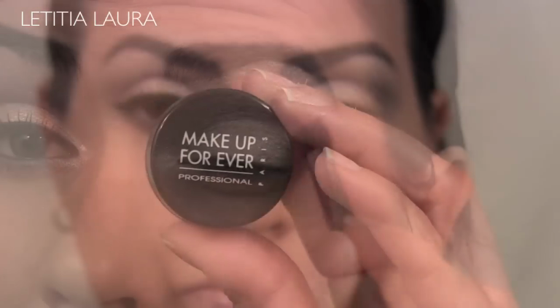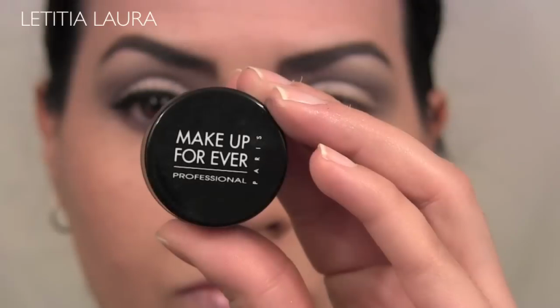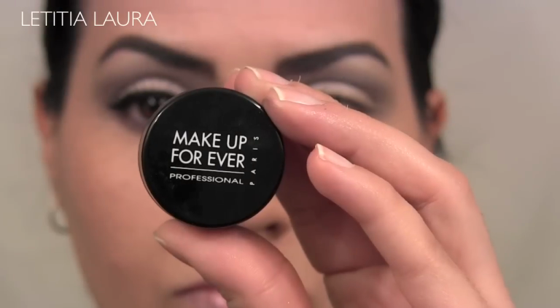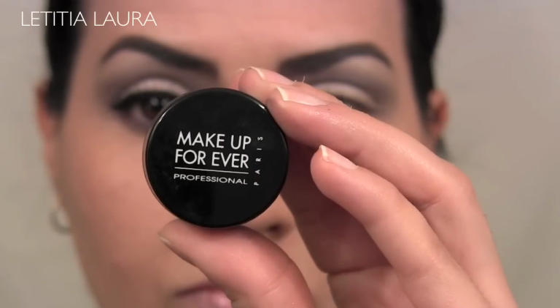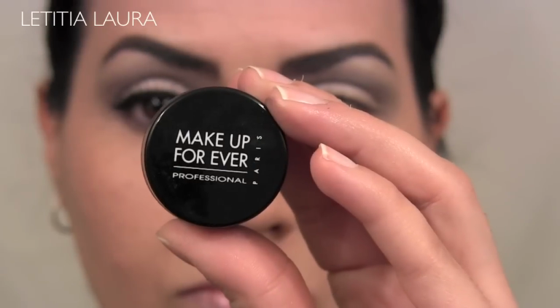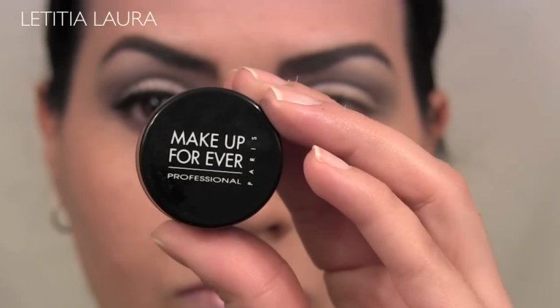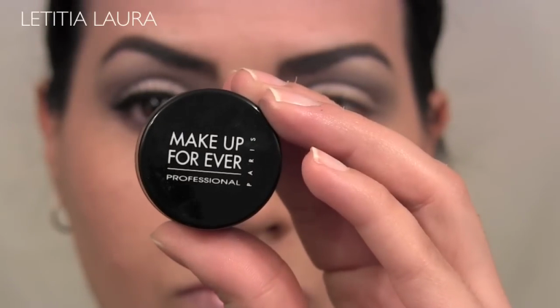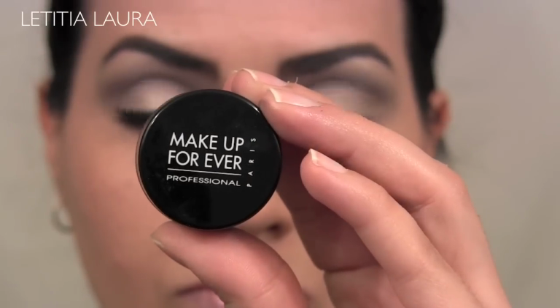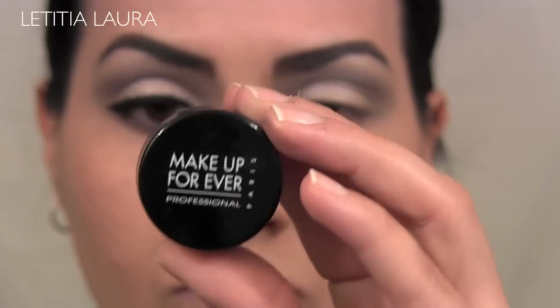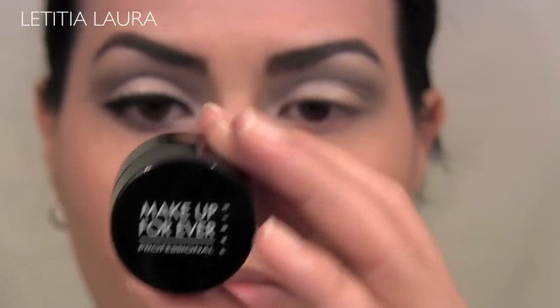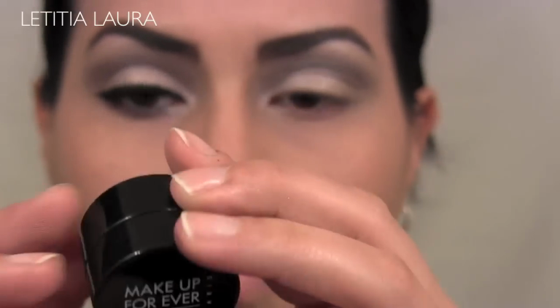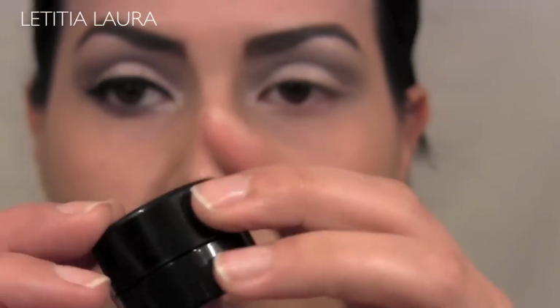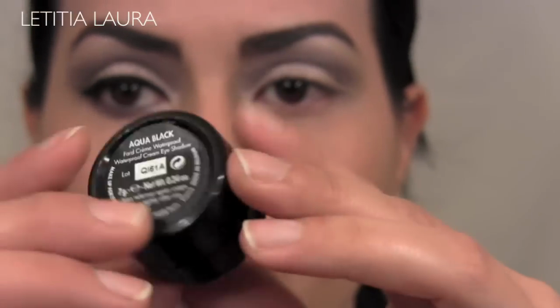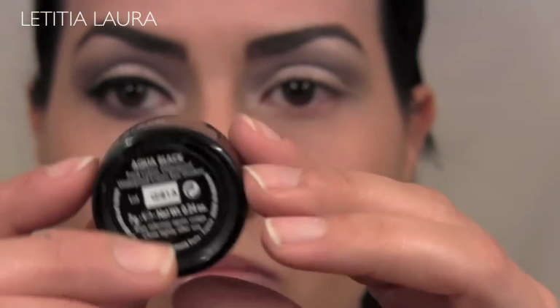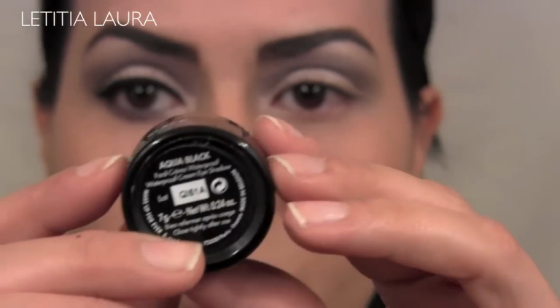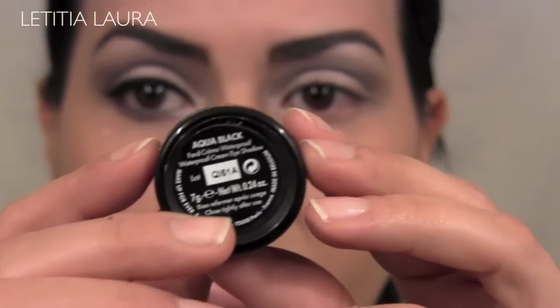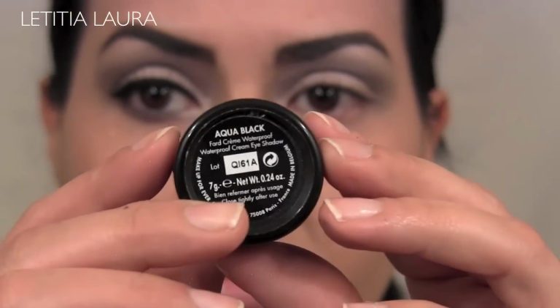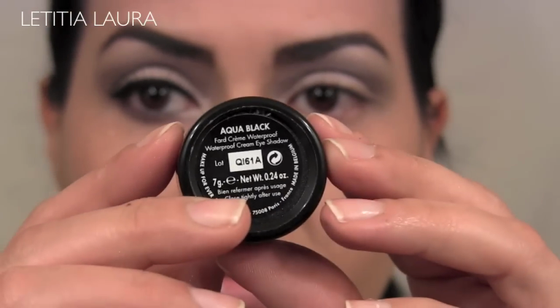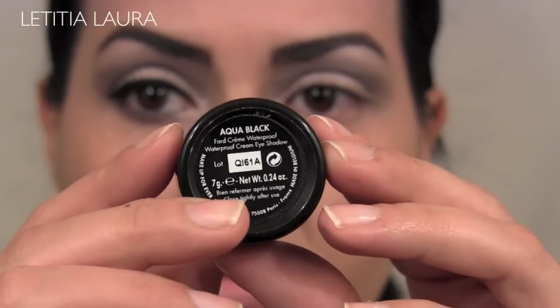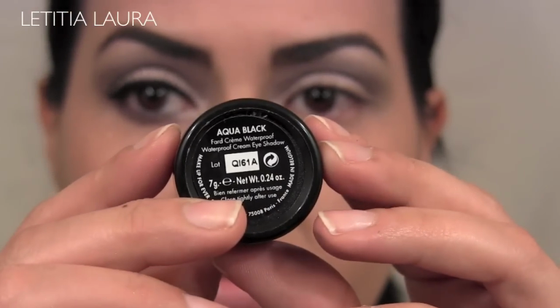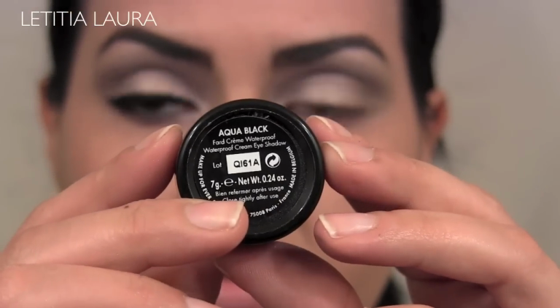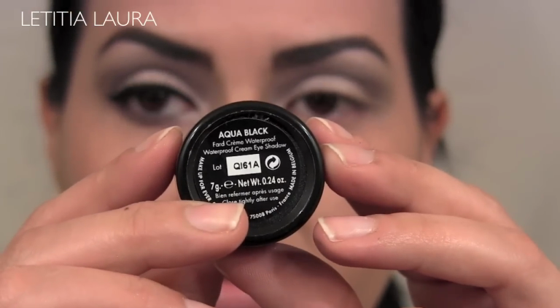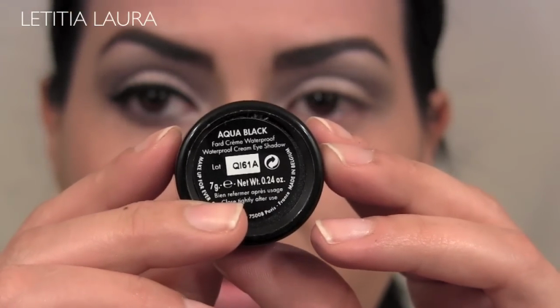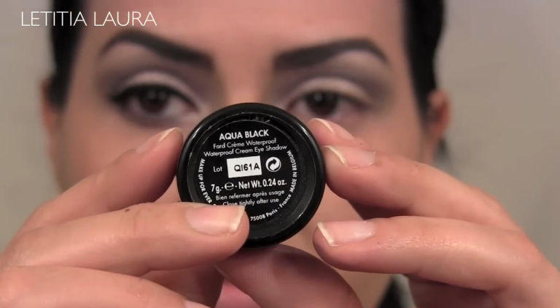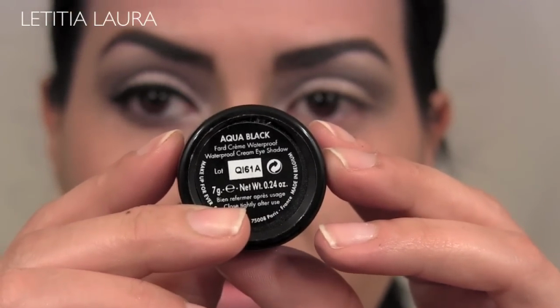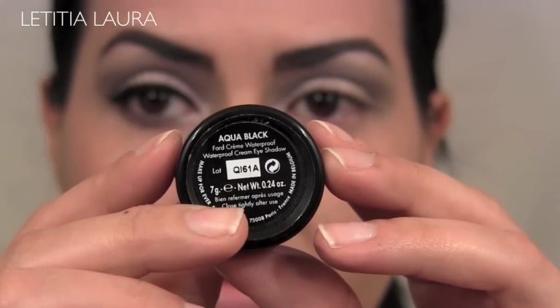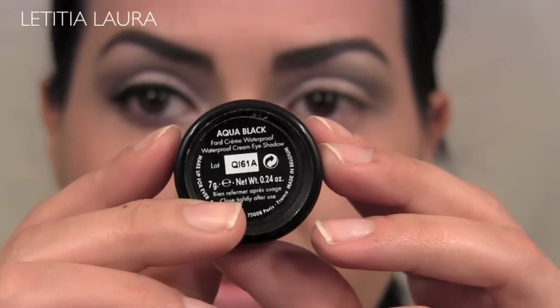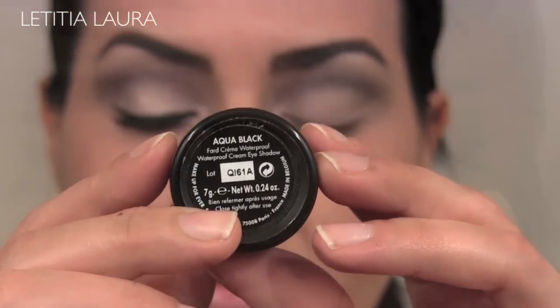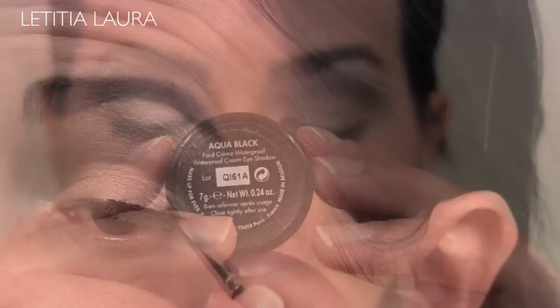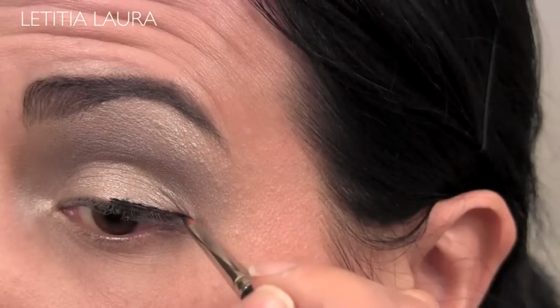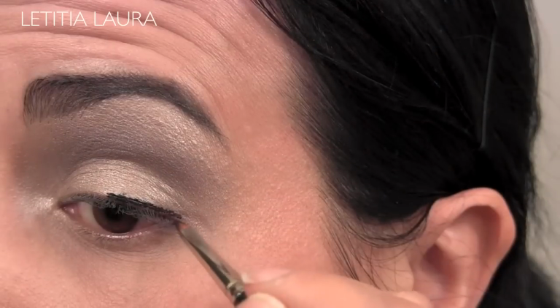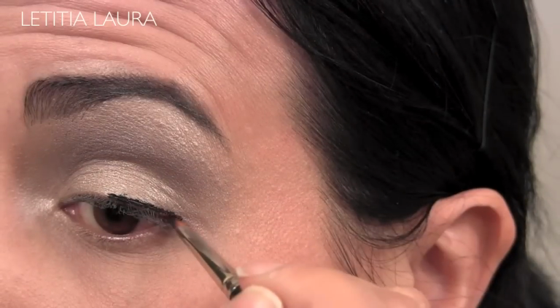Now I'm taking my Makeup Forever Aqua Cream in the color black and lining my eyelid.